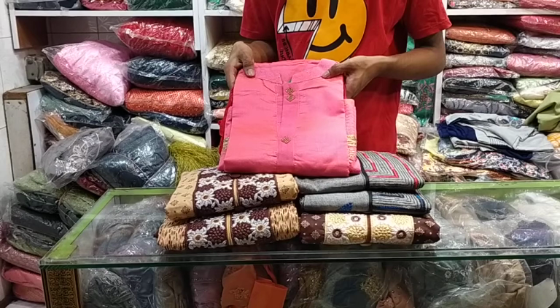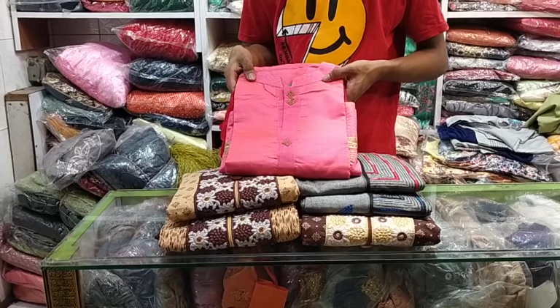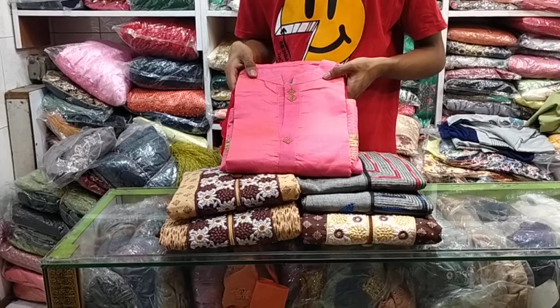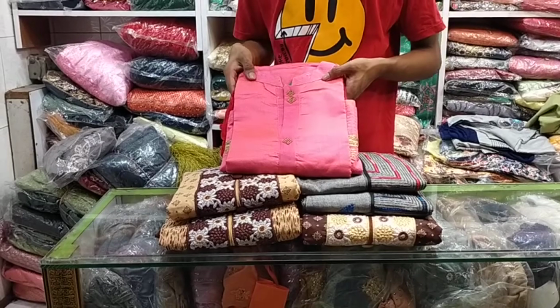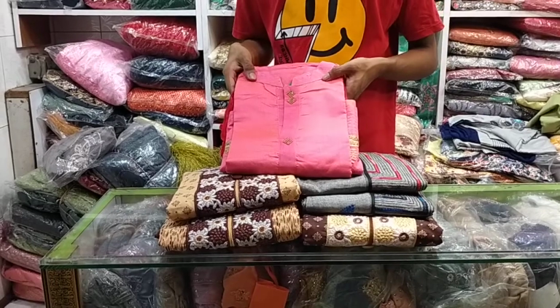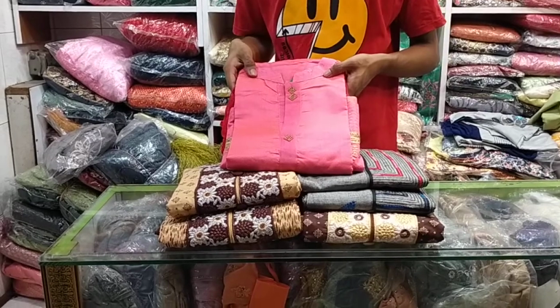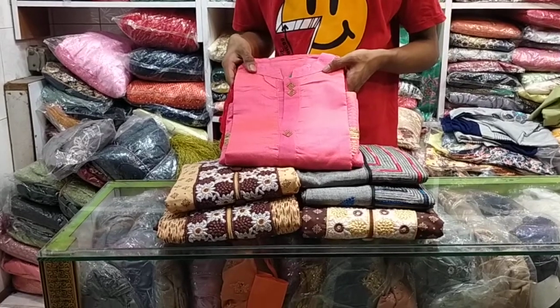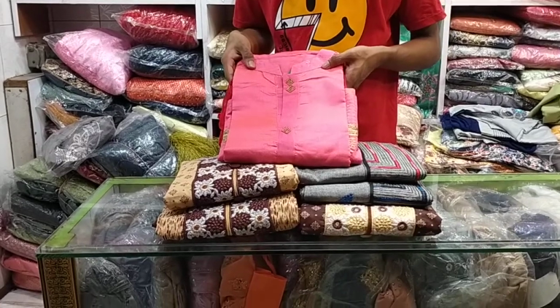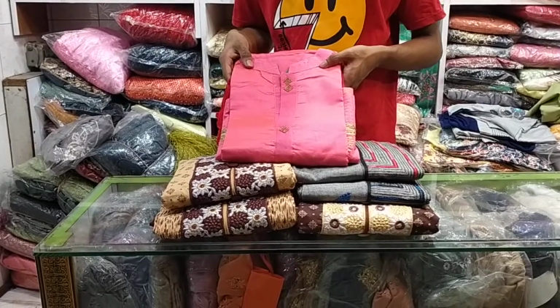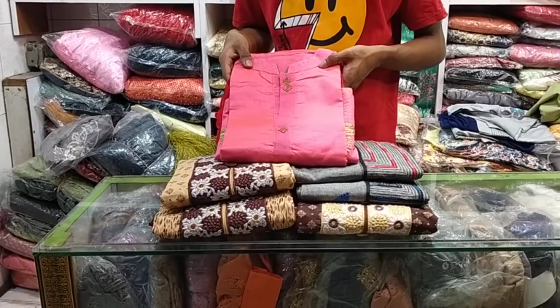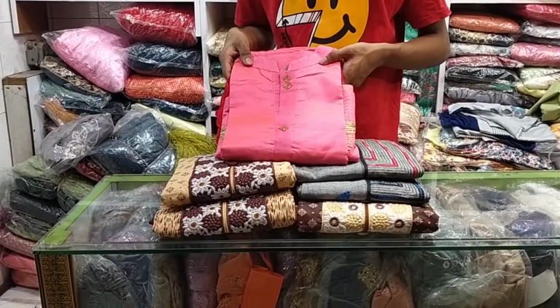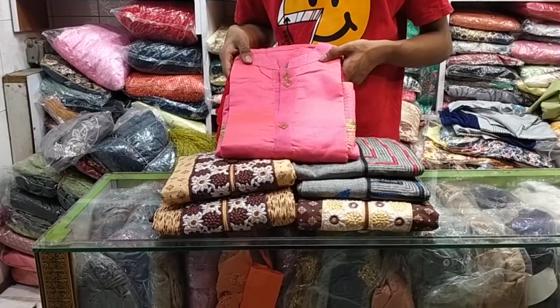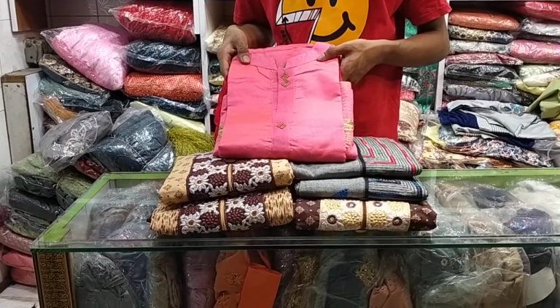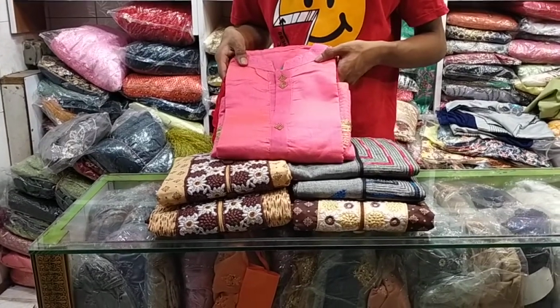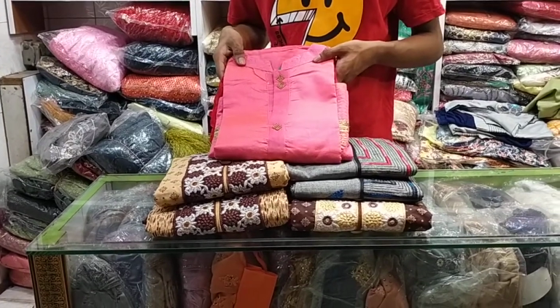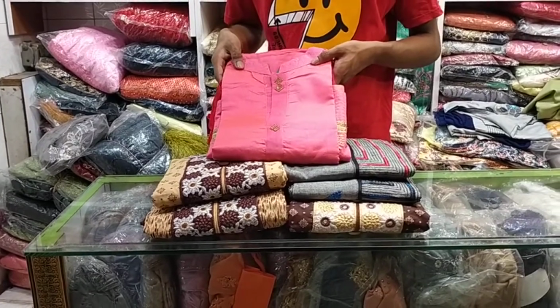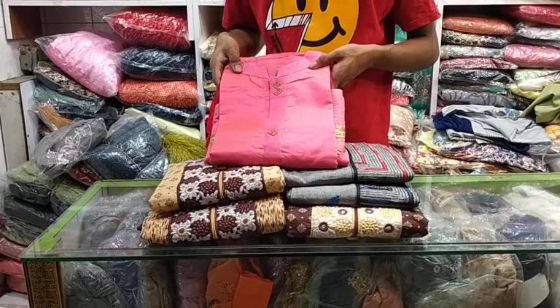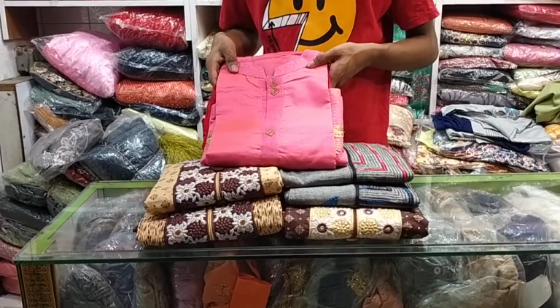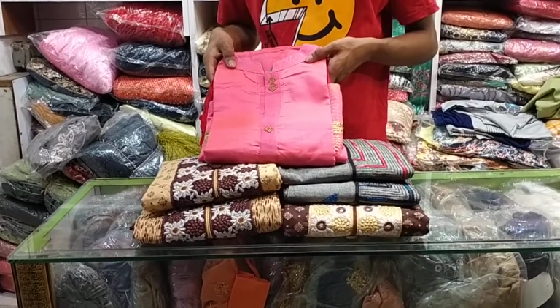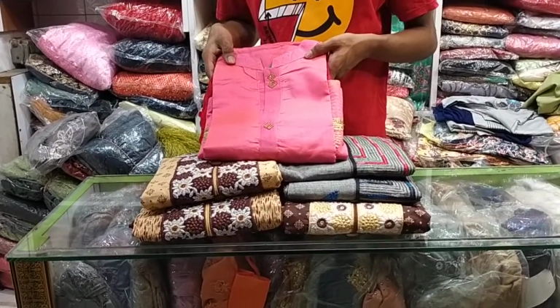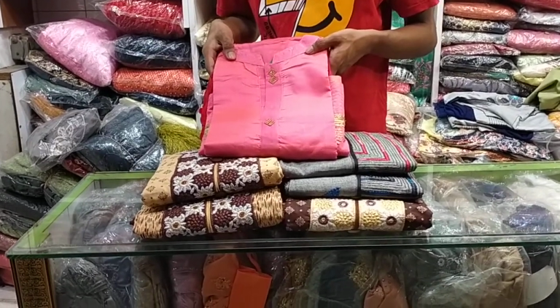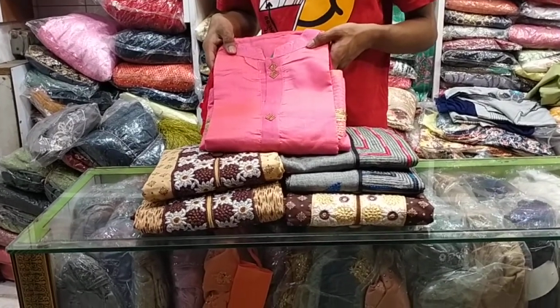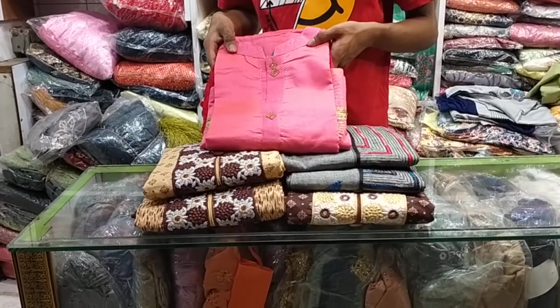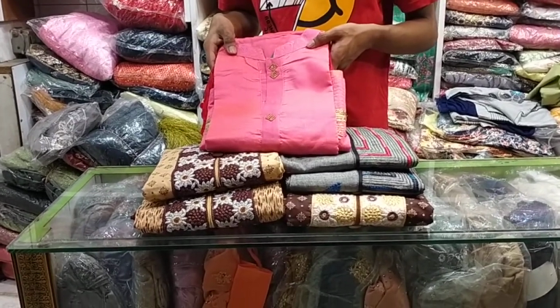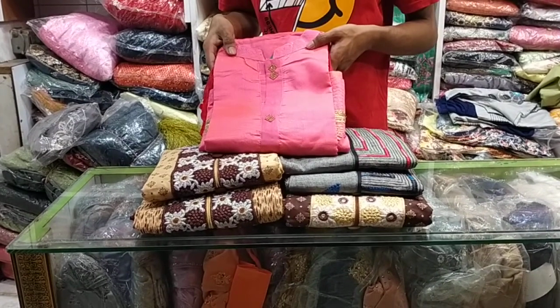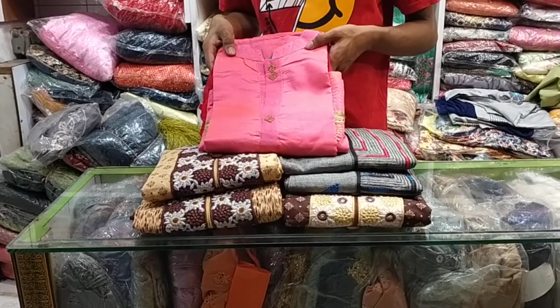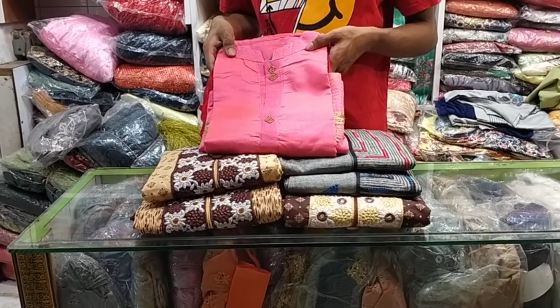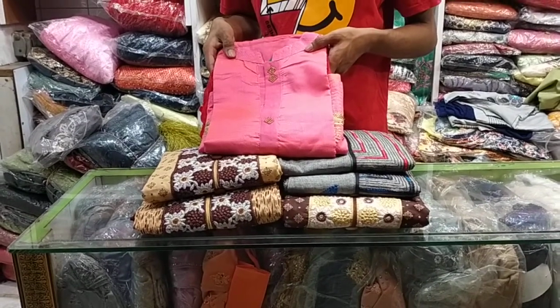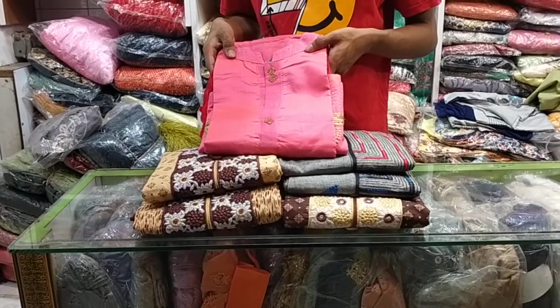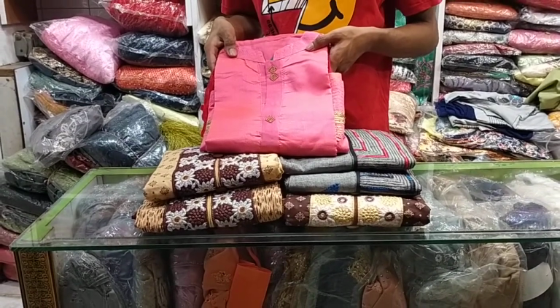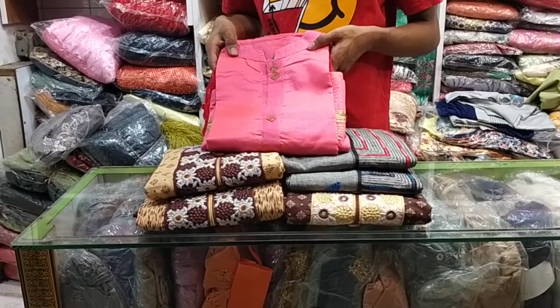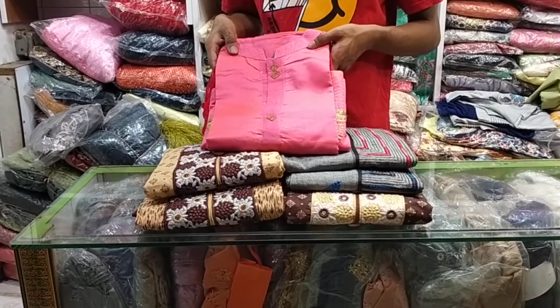Hi friends, welcome to my channel My Fashioned Brothers Friends. I will show you the products in the signage.